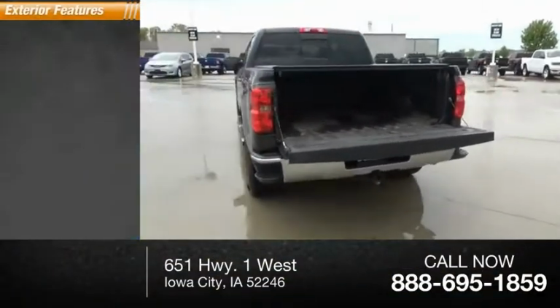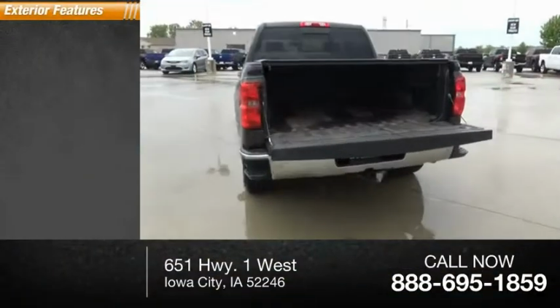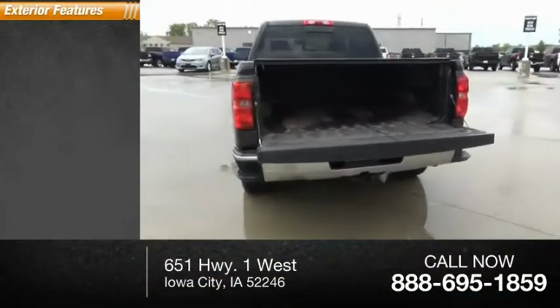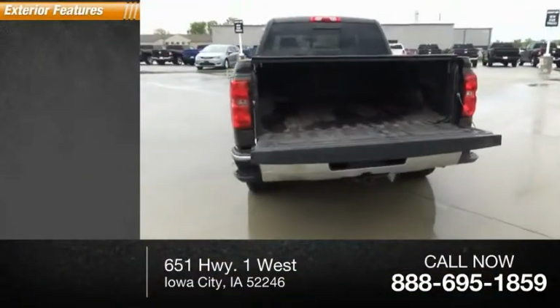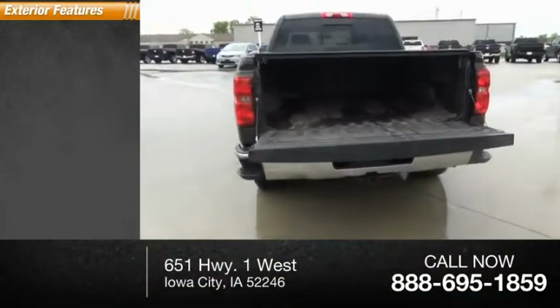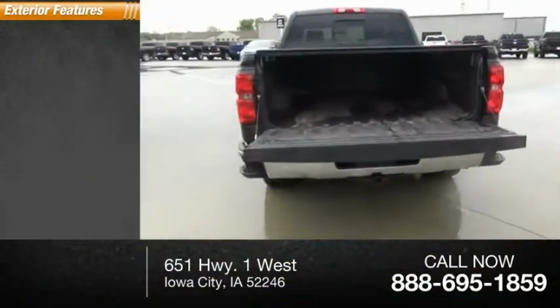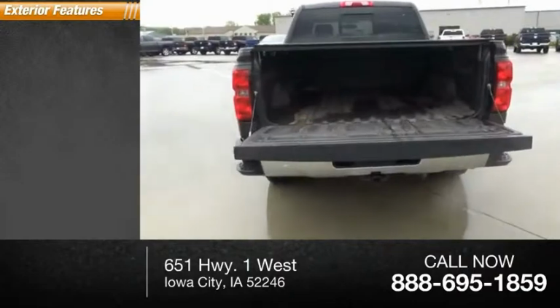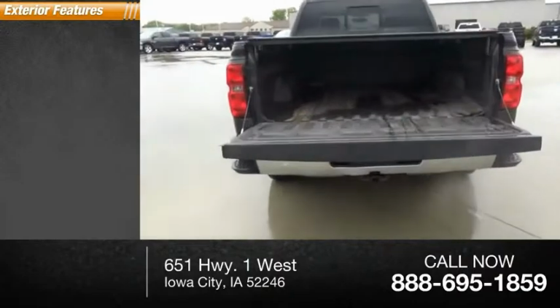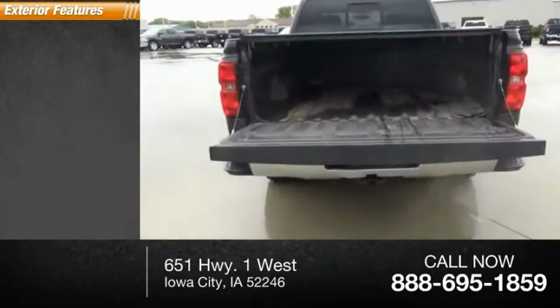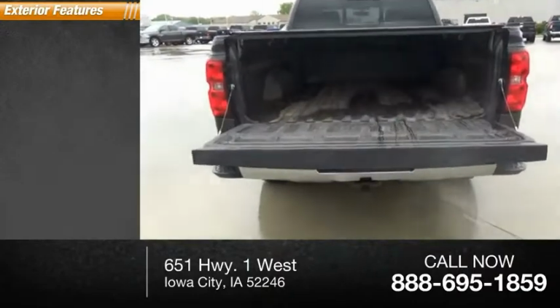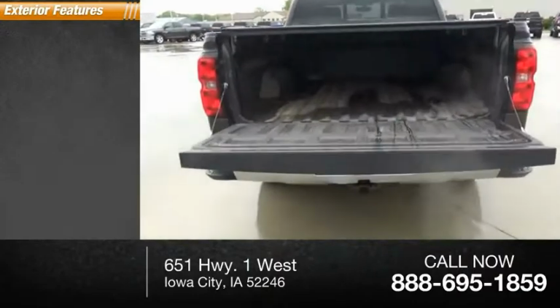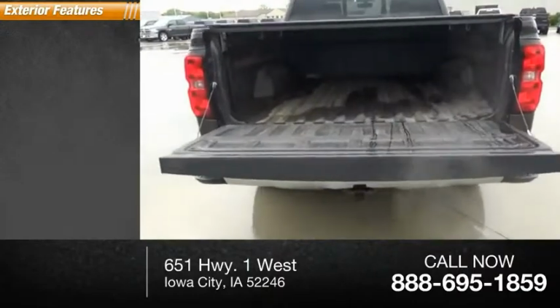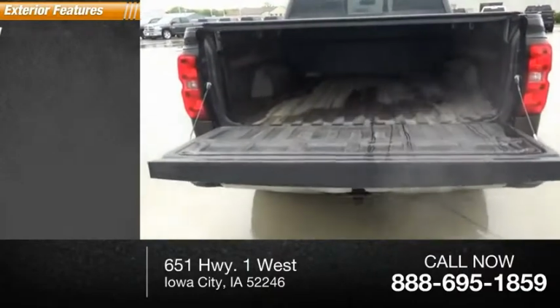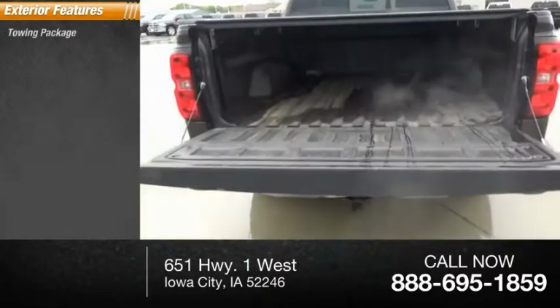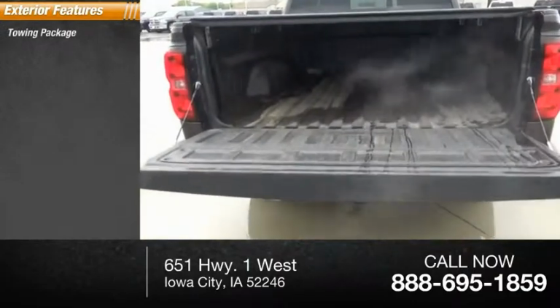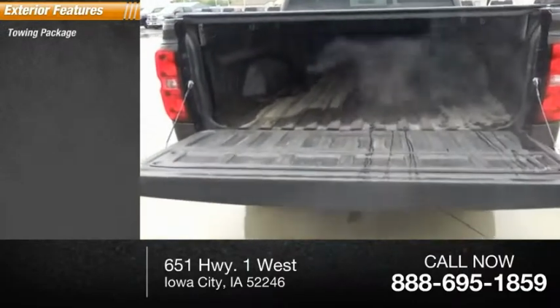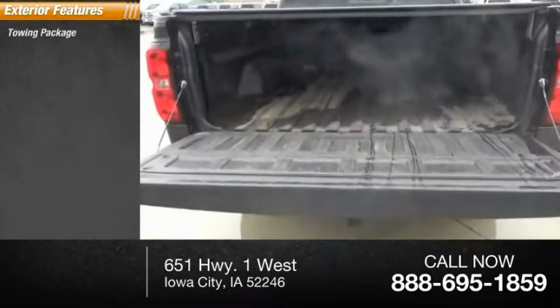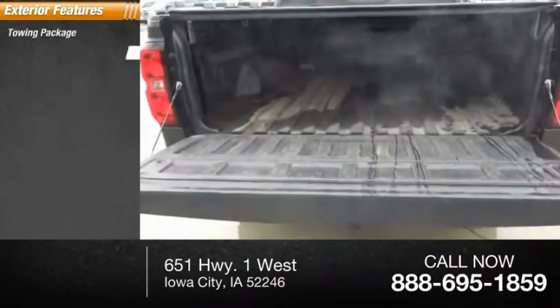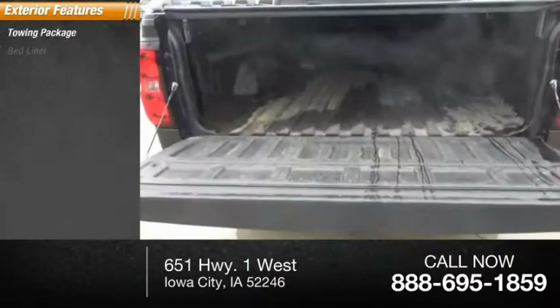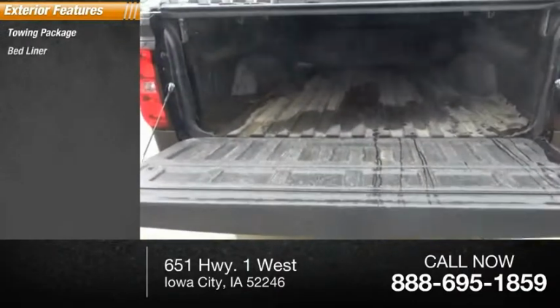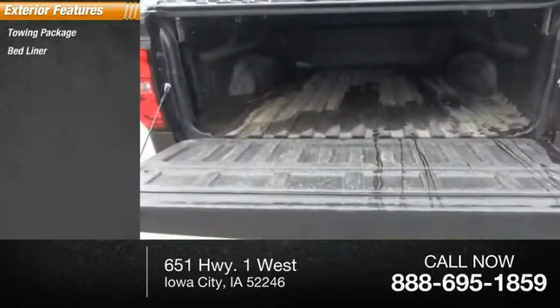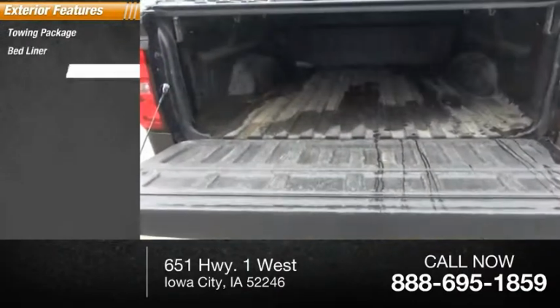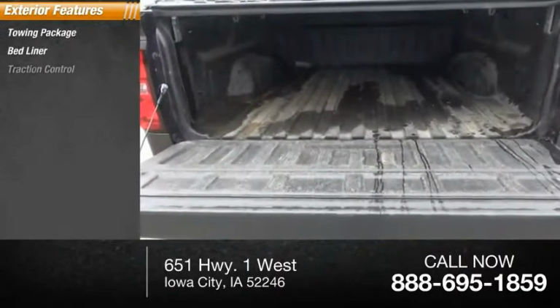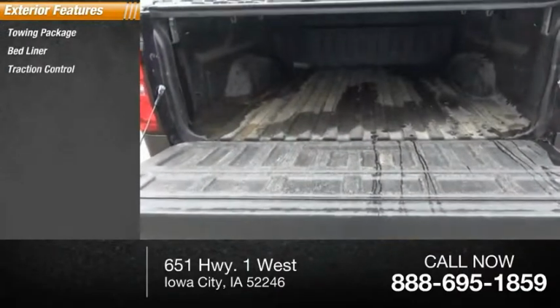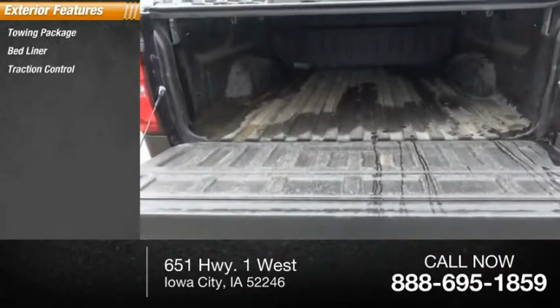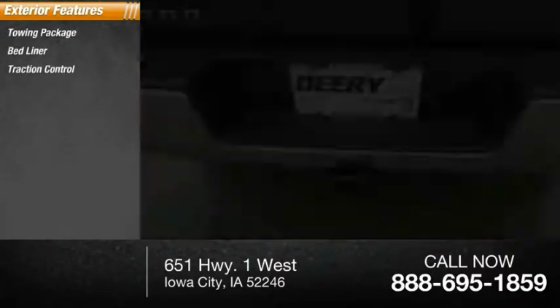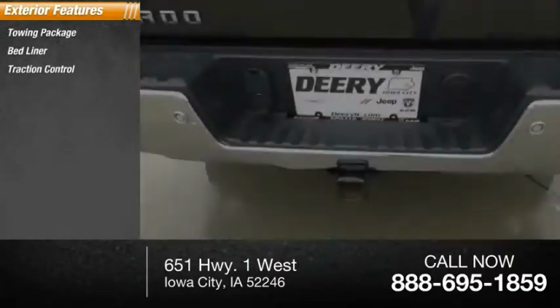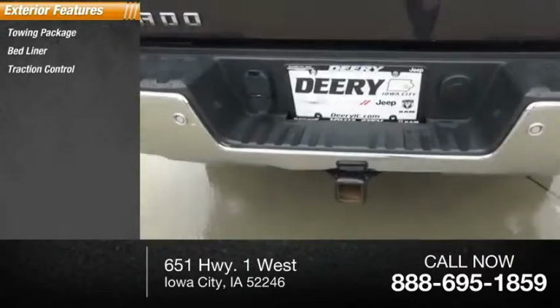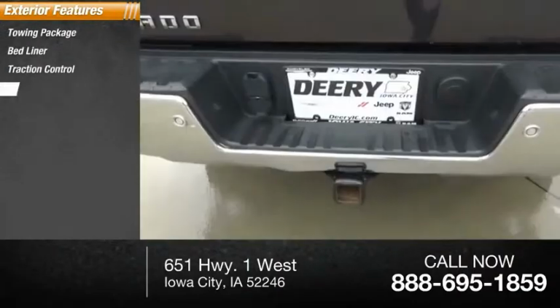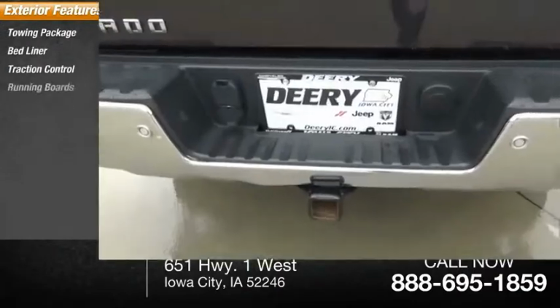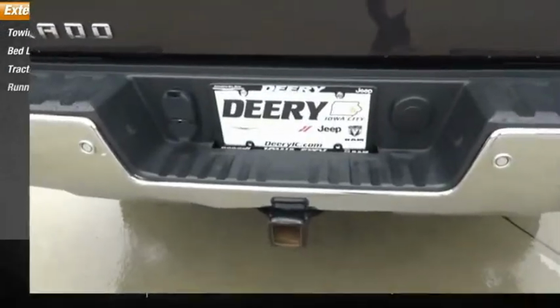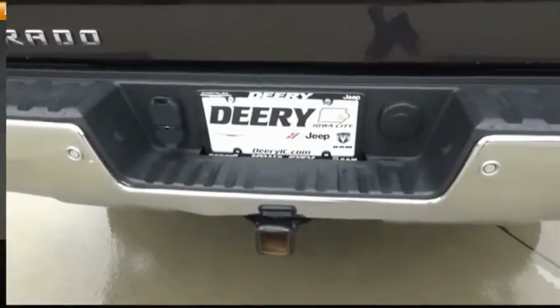Here are some of this vehicle's great options: towing package, bed liner, traction control, running boards.